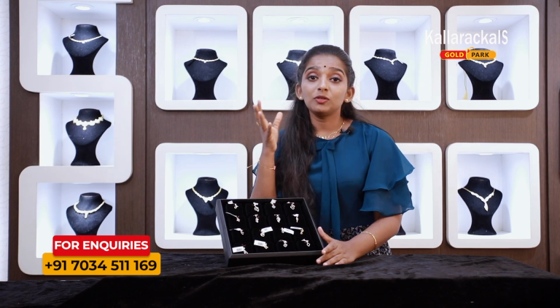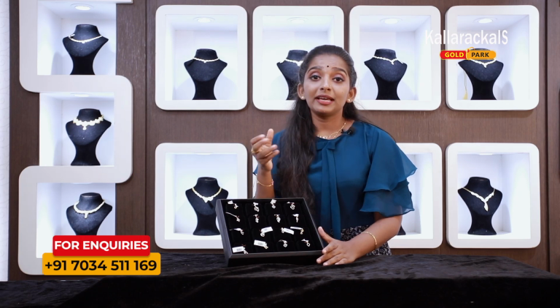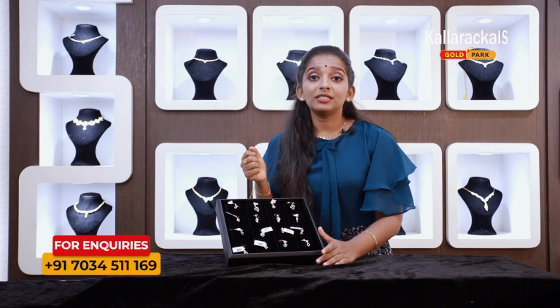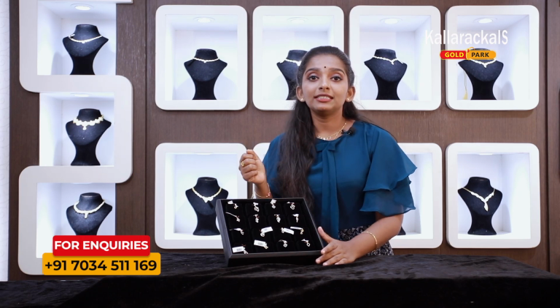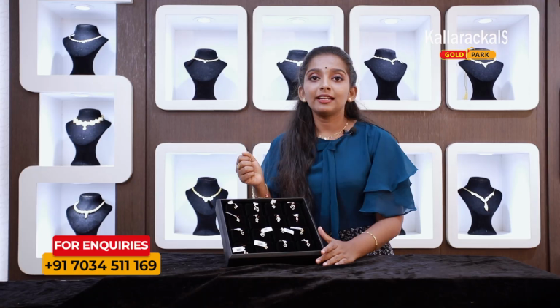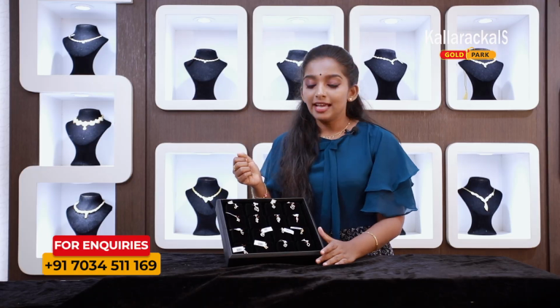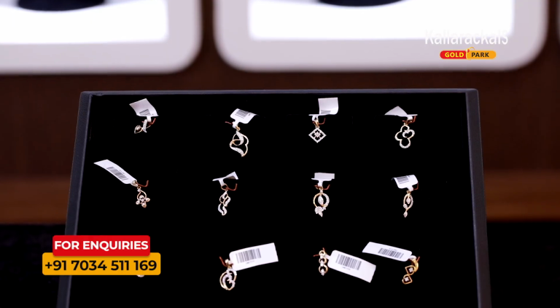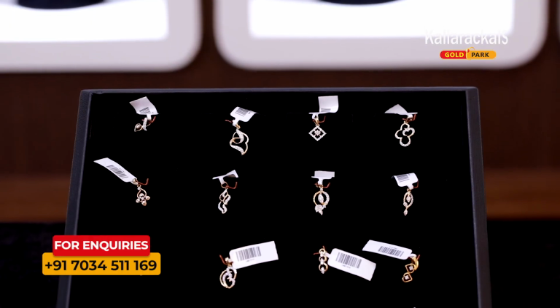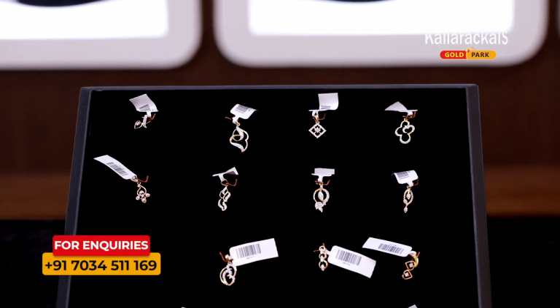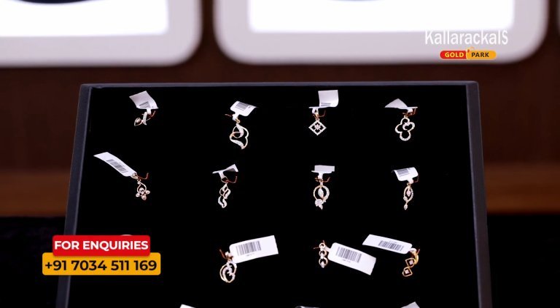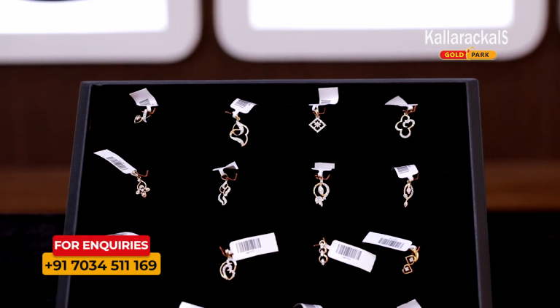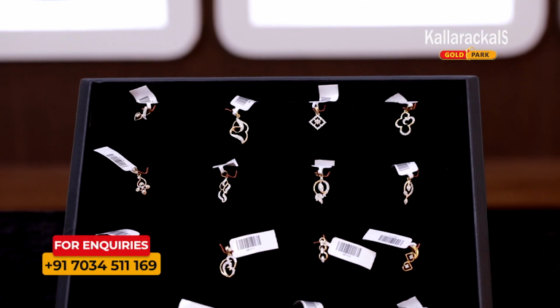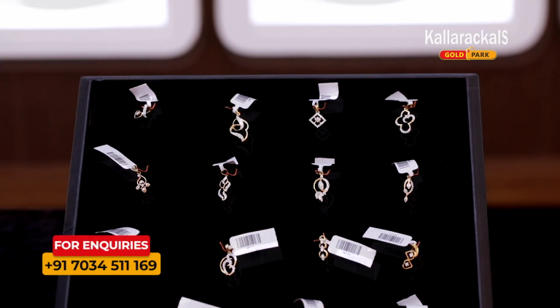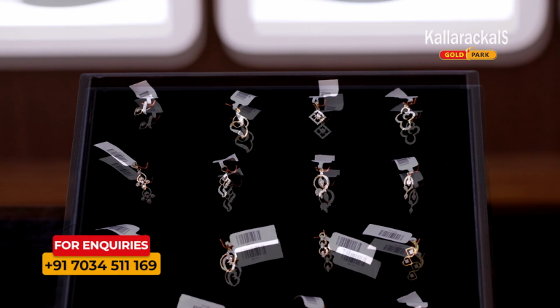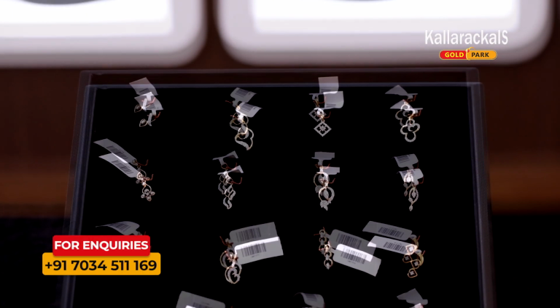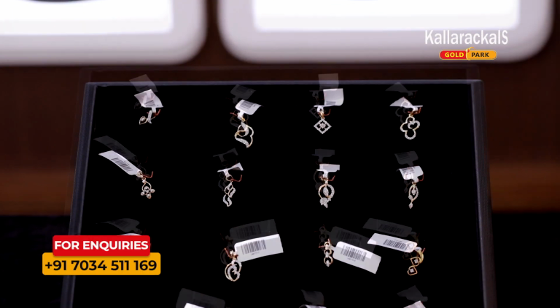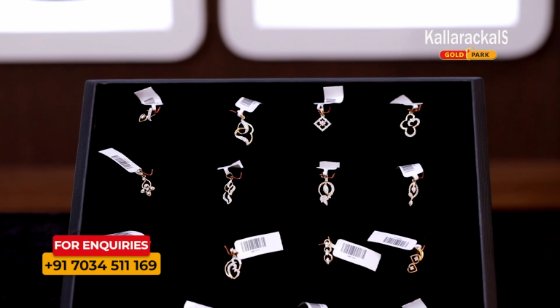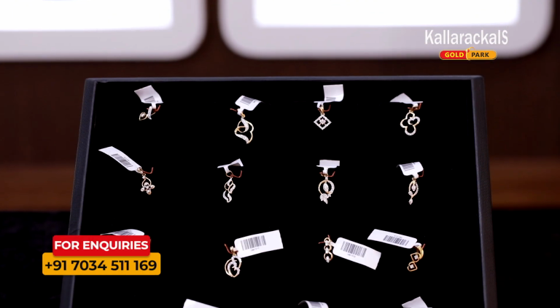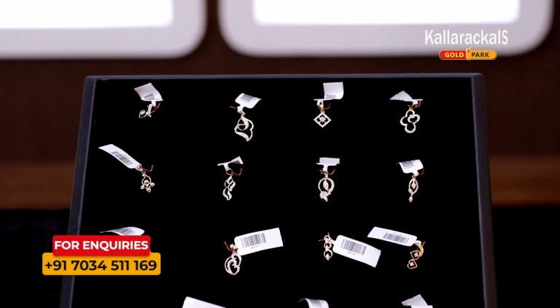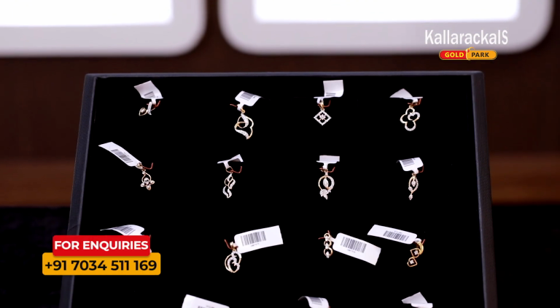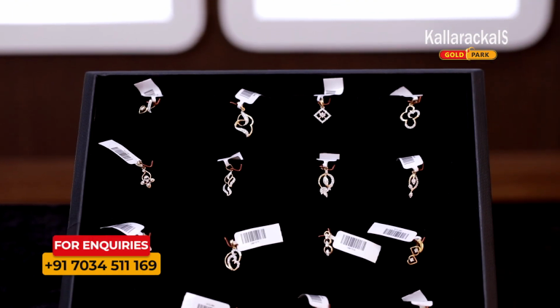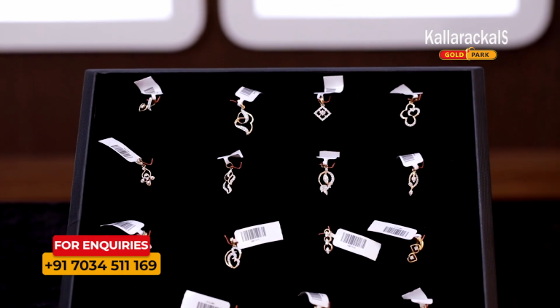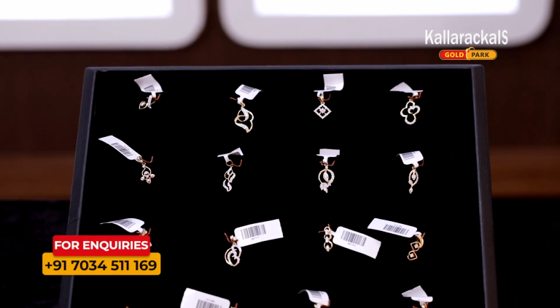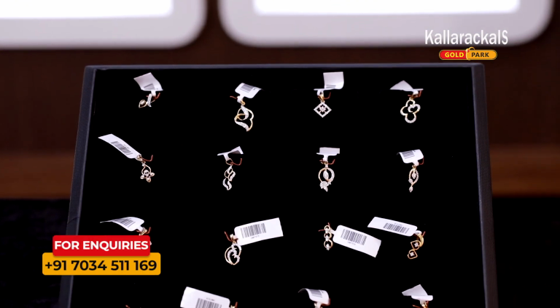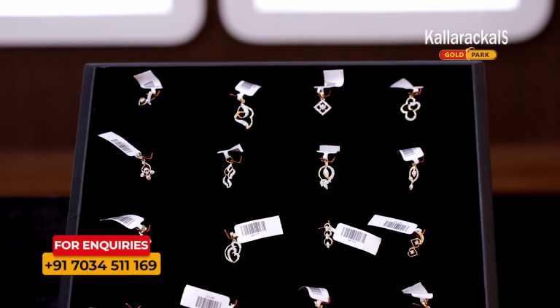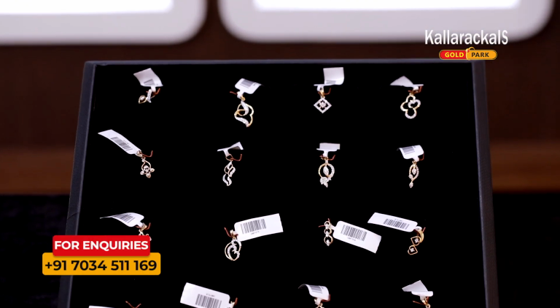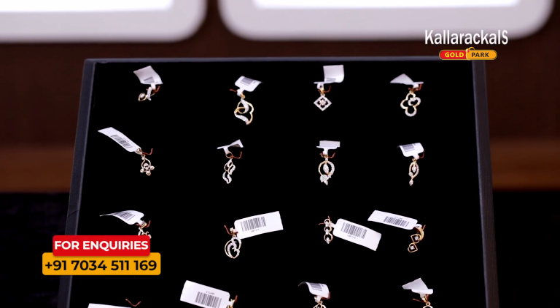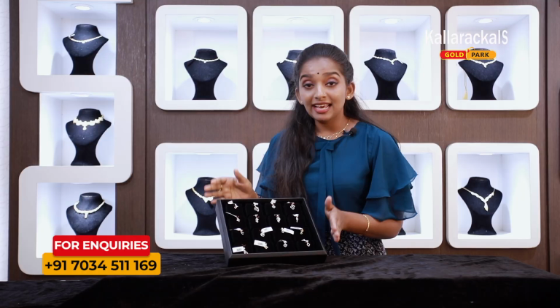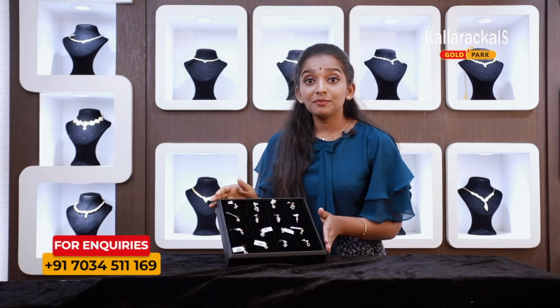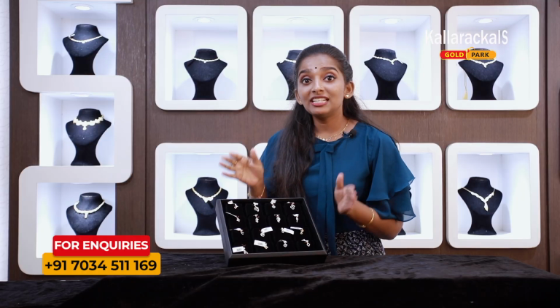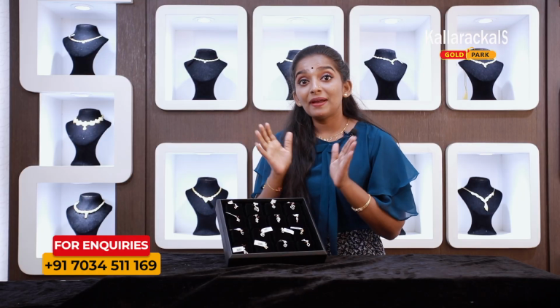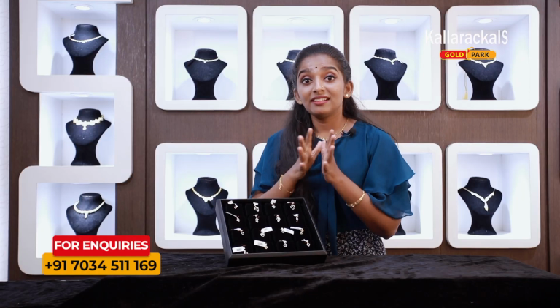For this pendant, it is 4 to 8 cents. It is a diamond pendant.